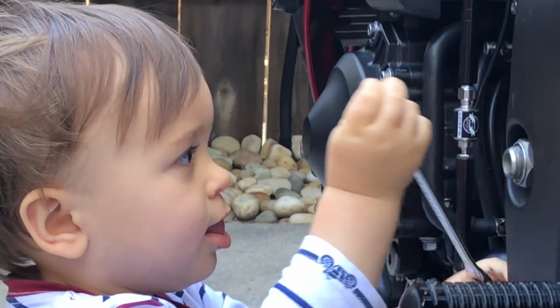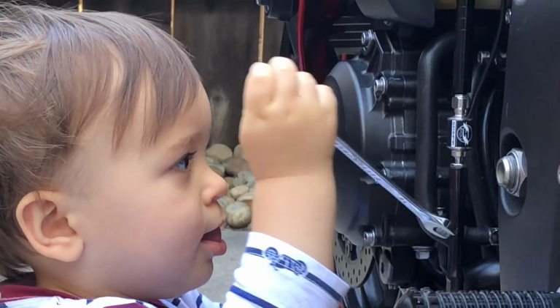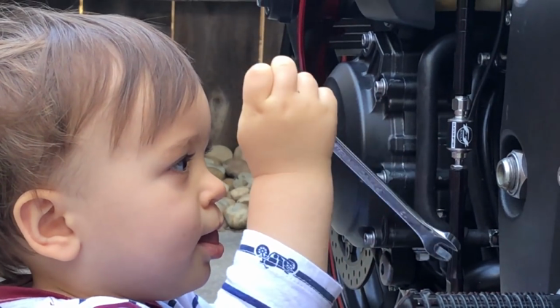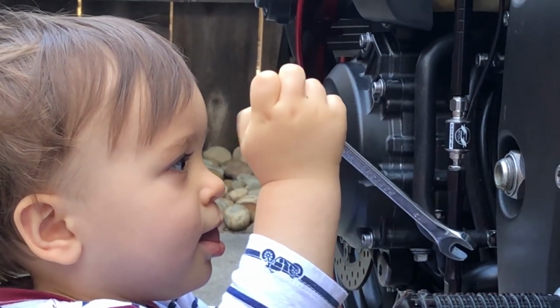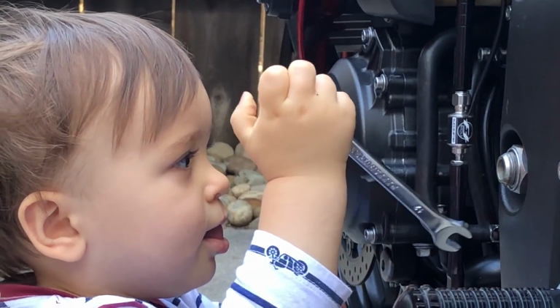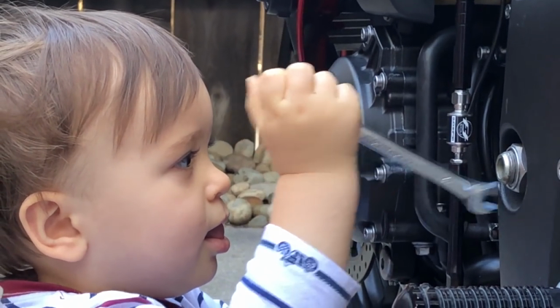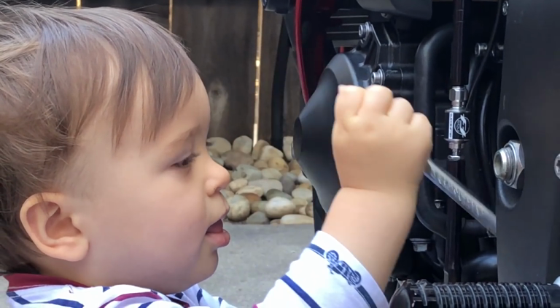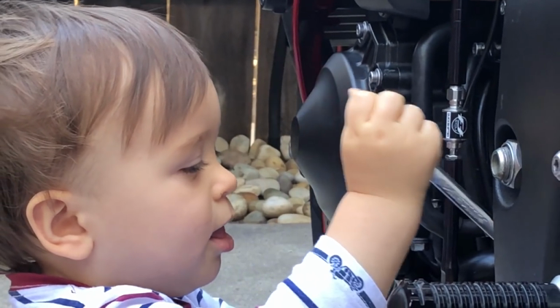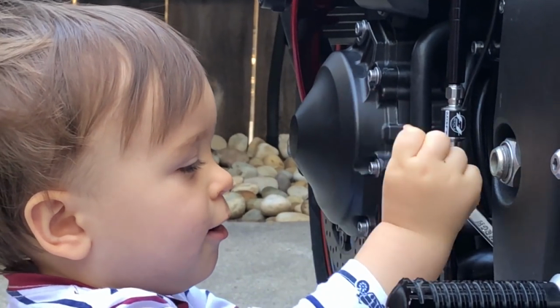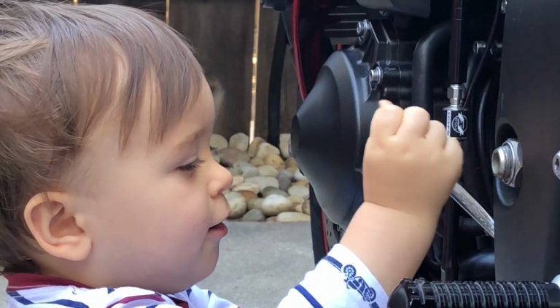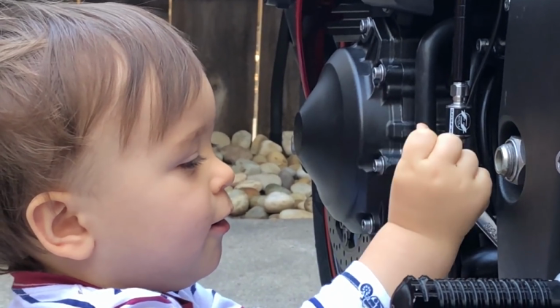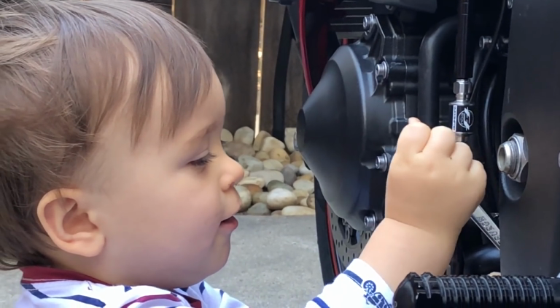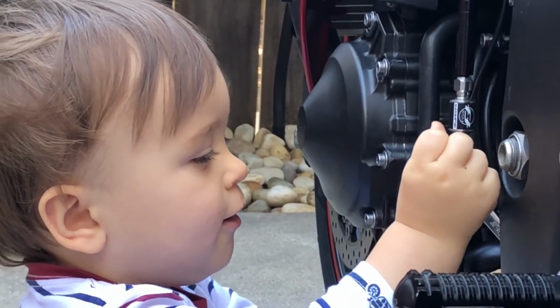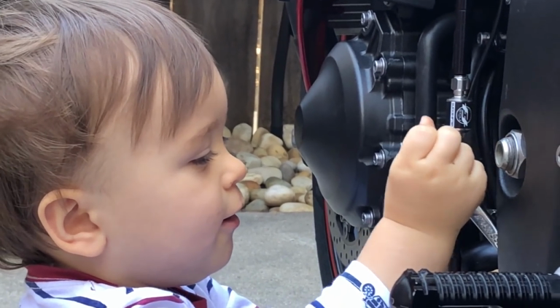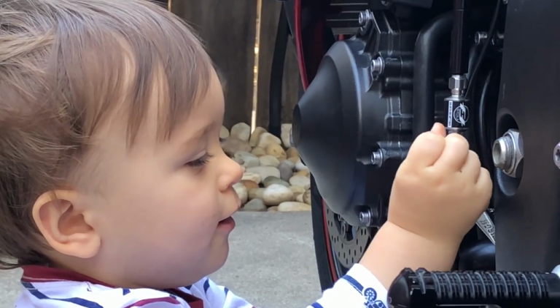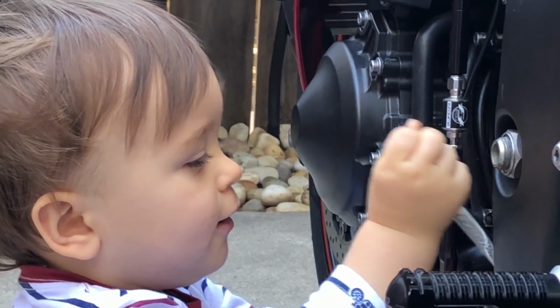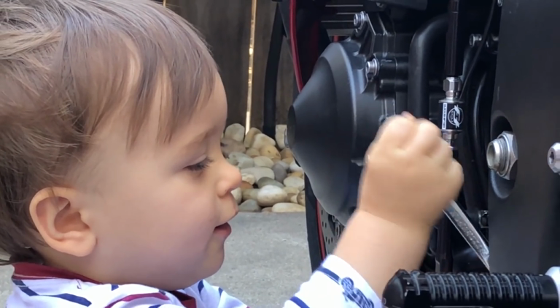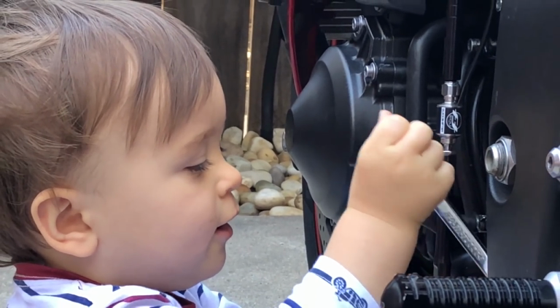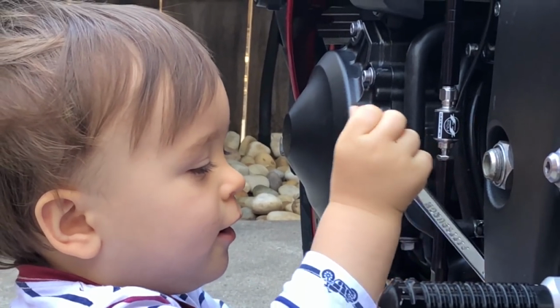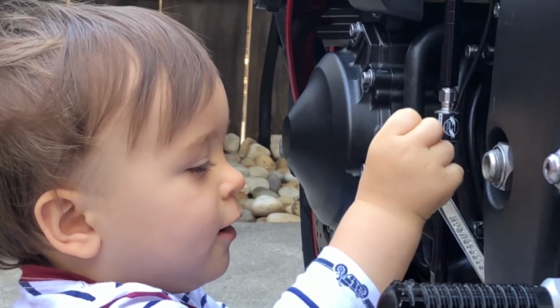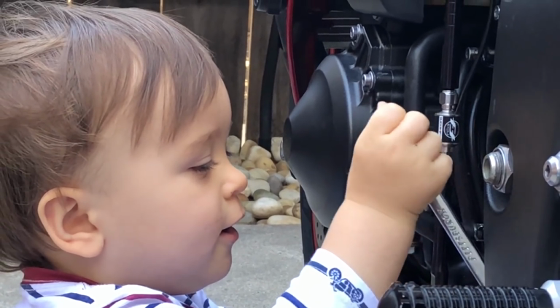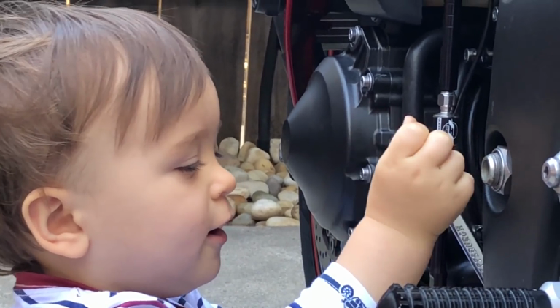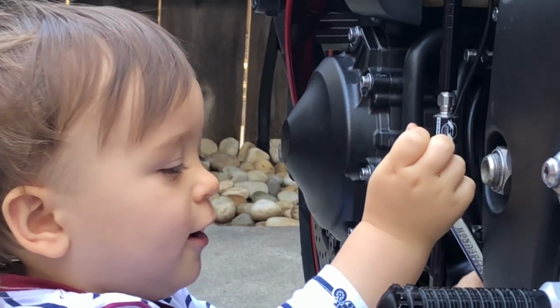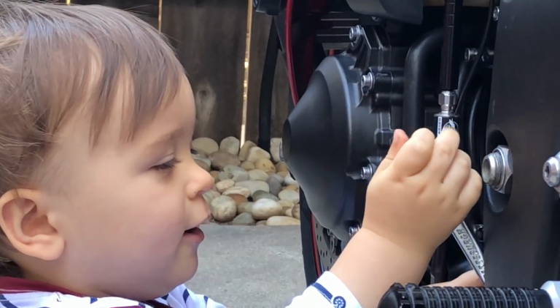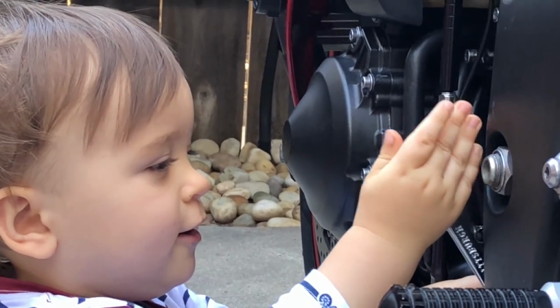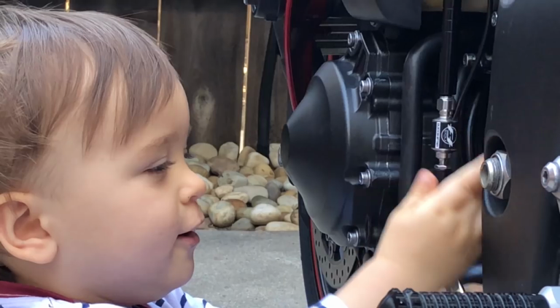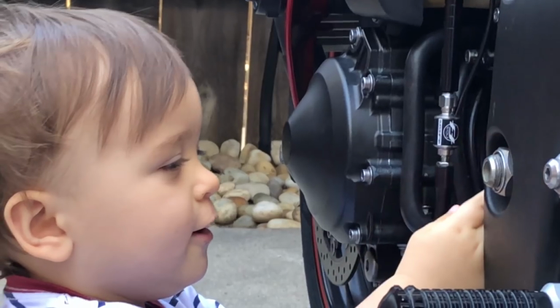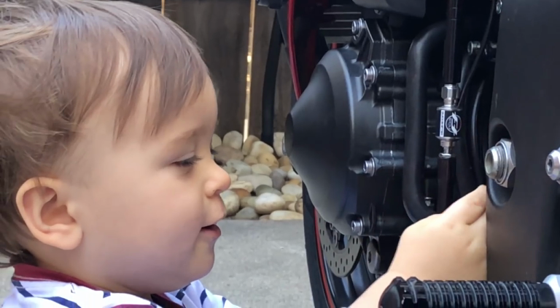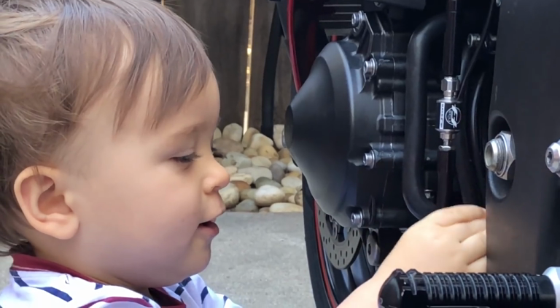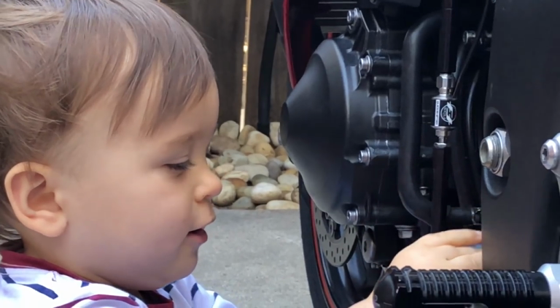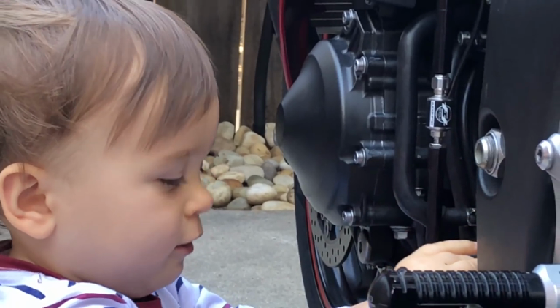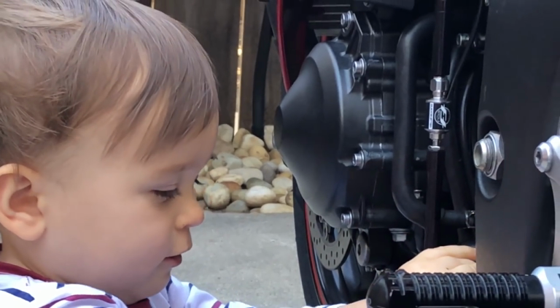One year old and he's already working on bikes — what do you know. There you go, bud.